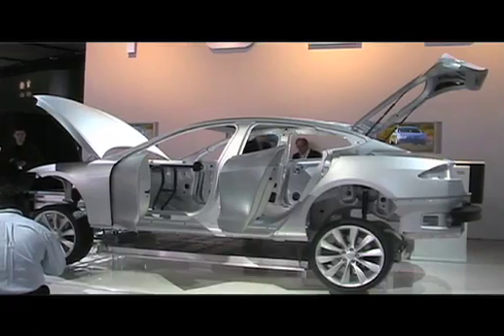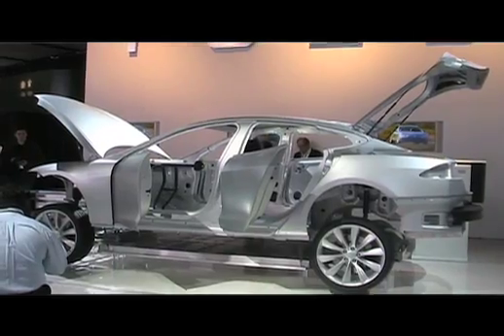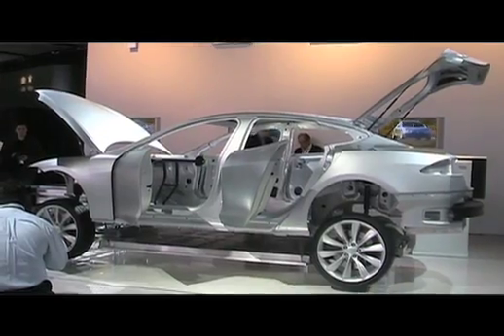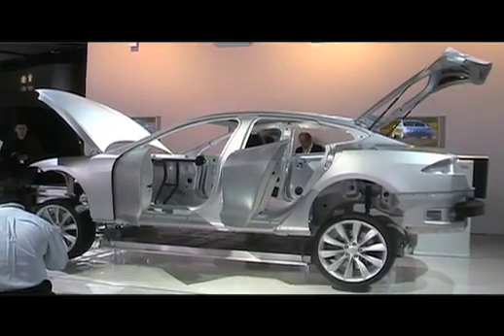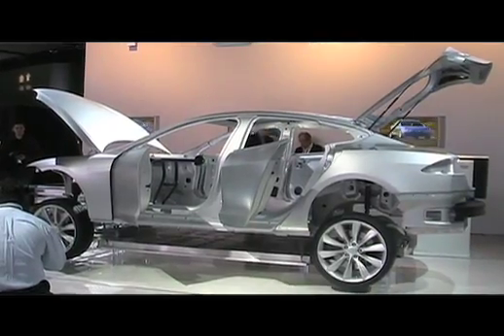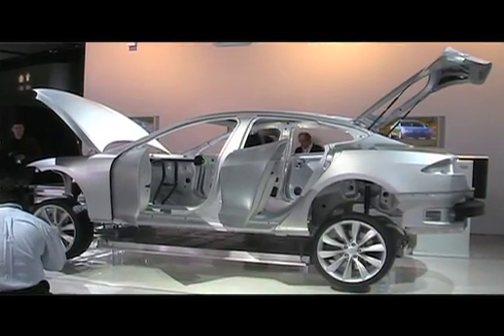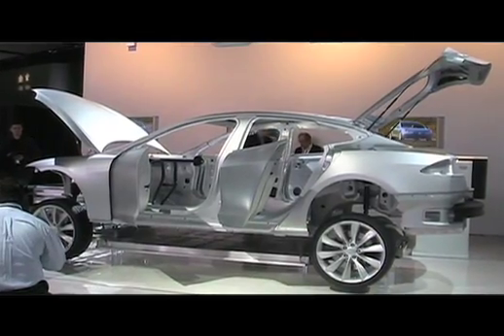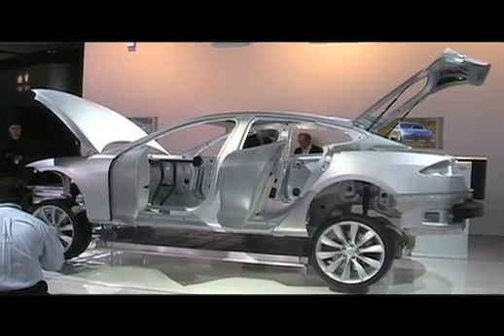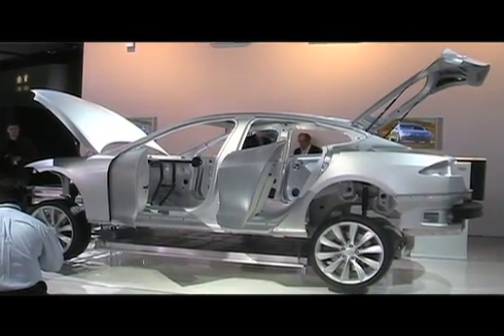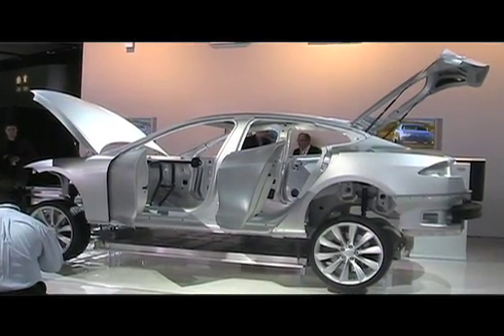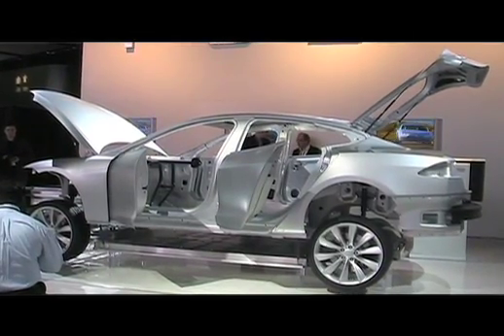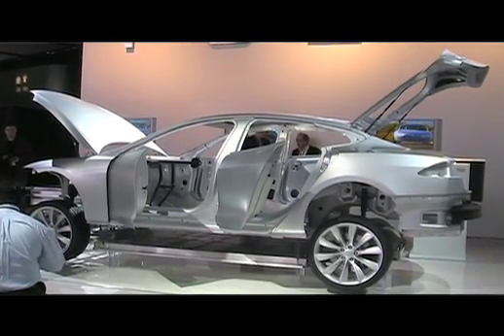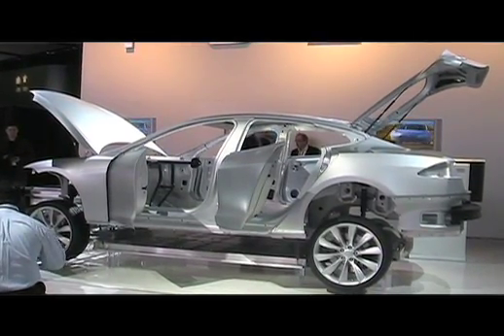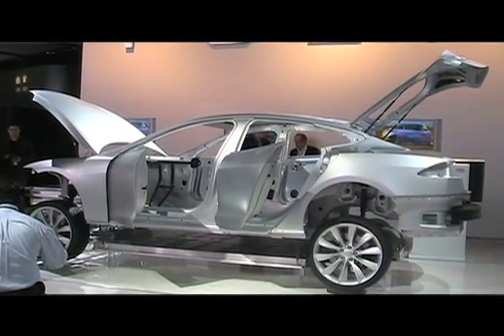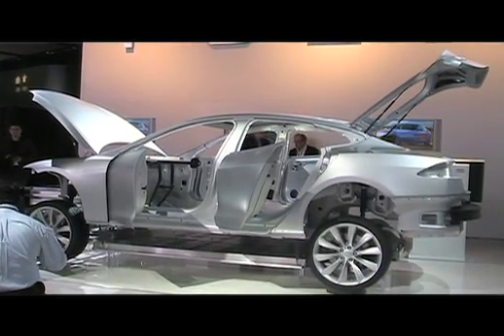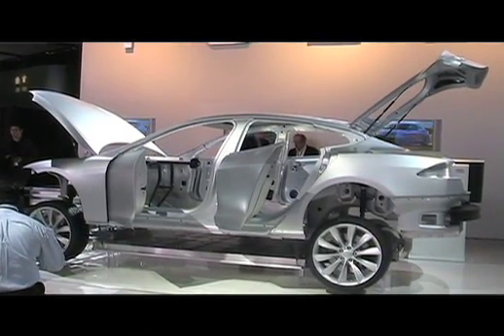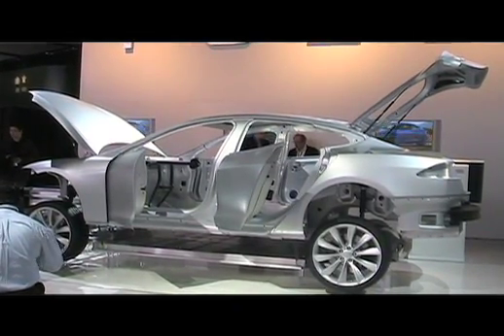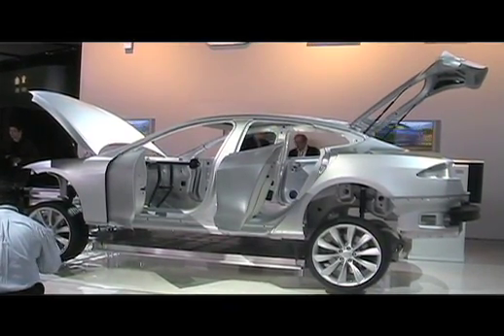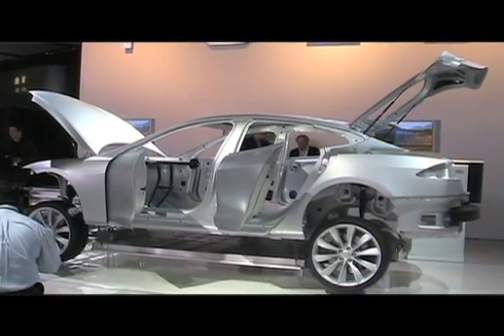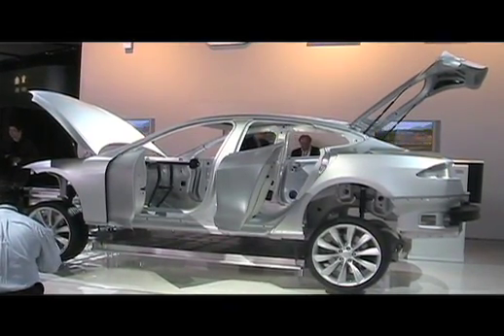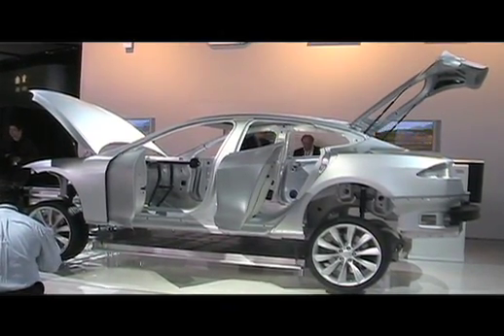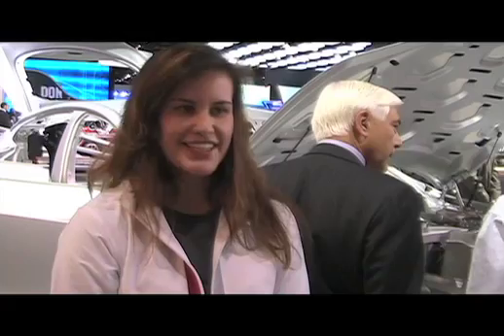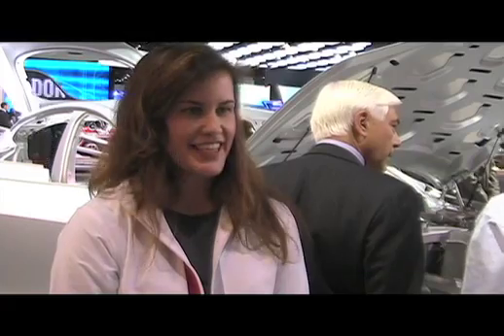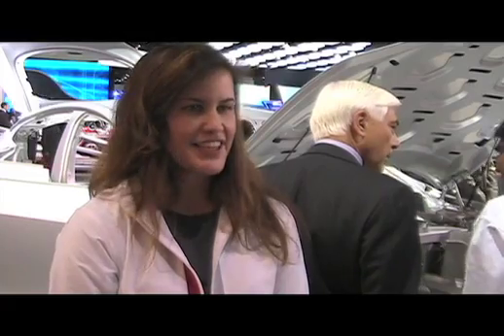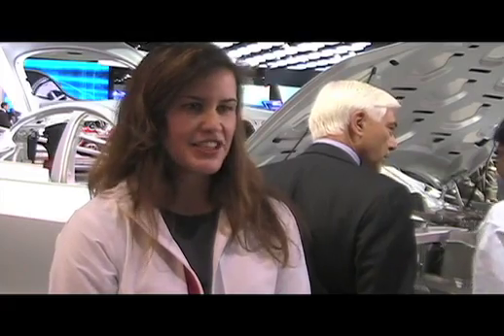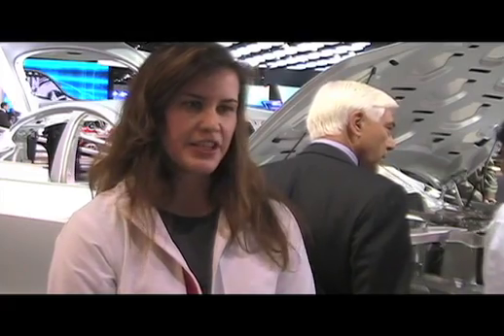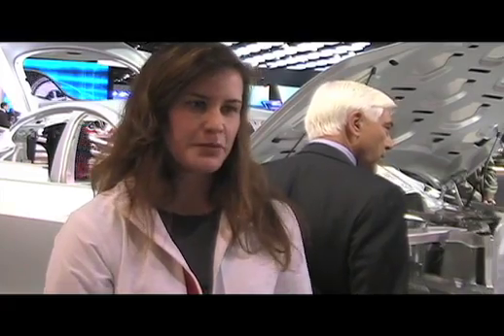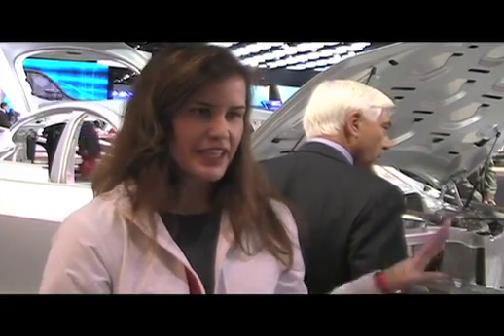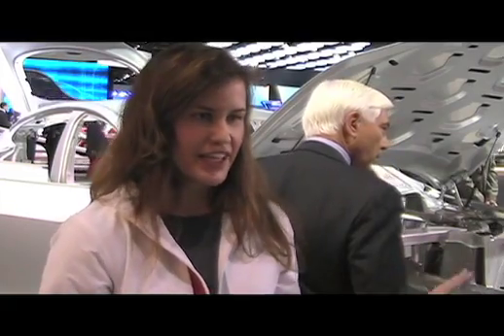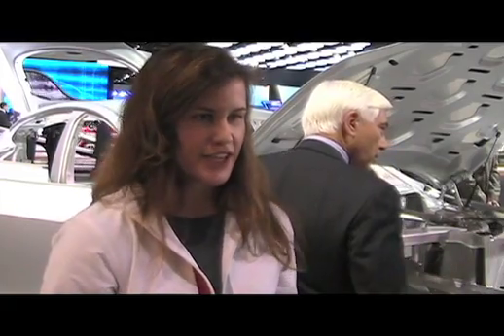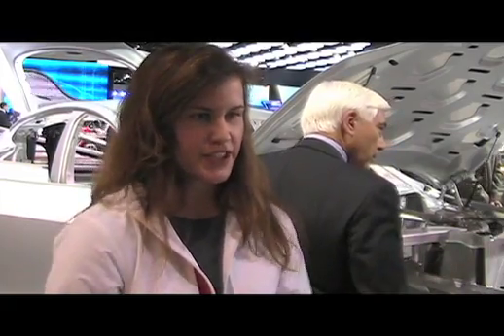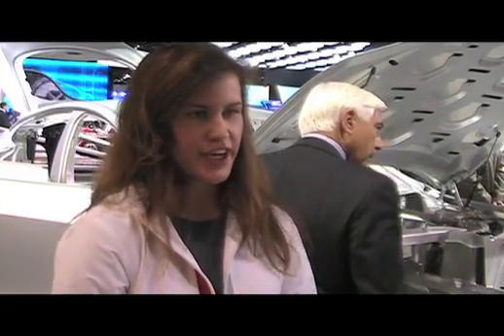And so this is completely electric, no gasoline at all, correct? Not a drop of gasoline. This is a completely electric car.